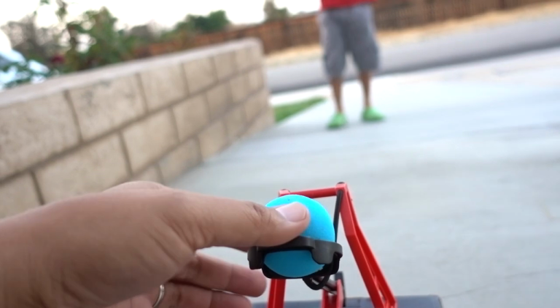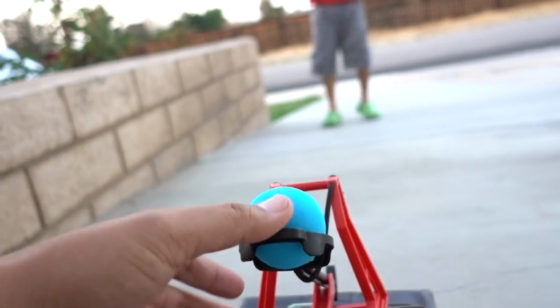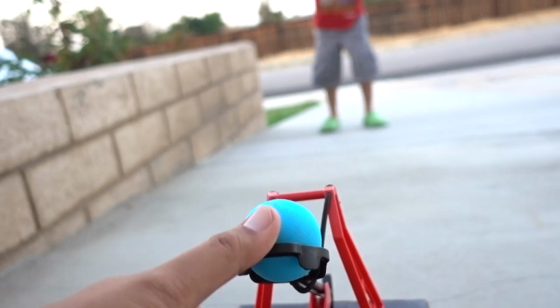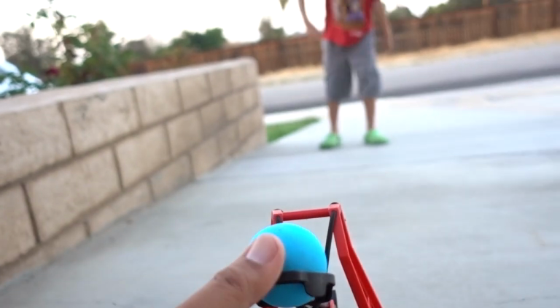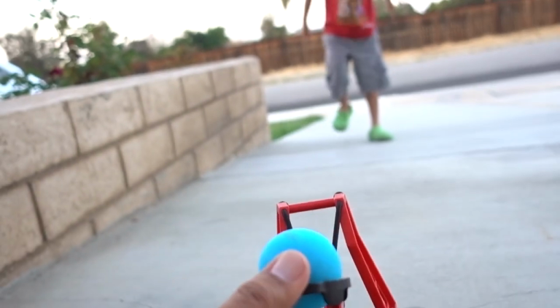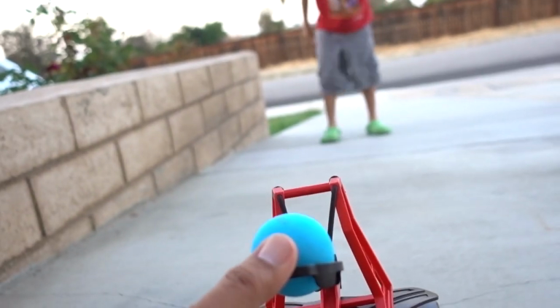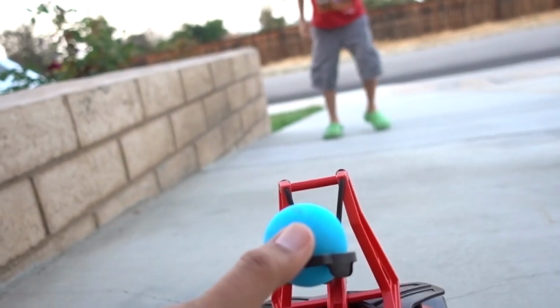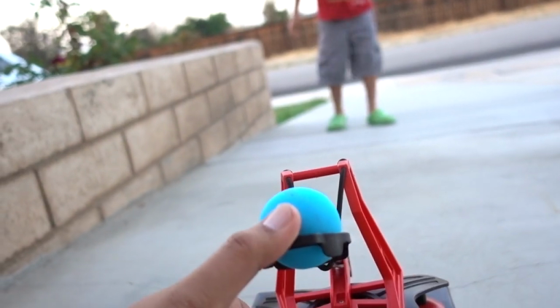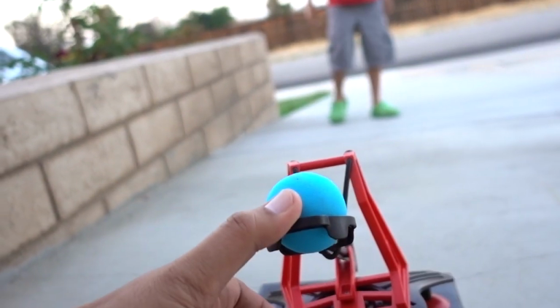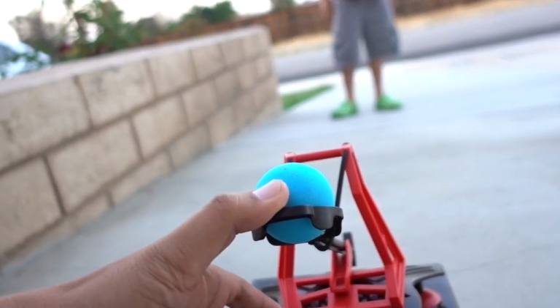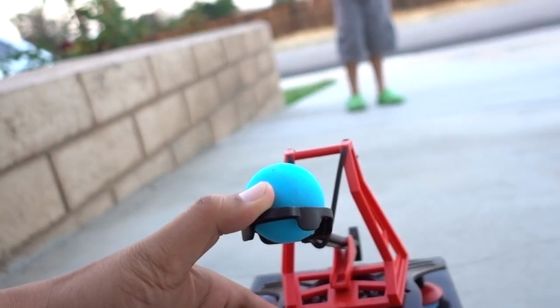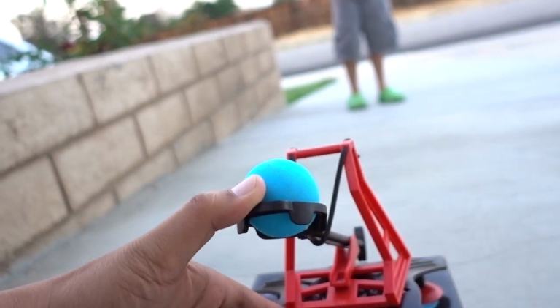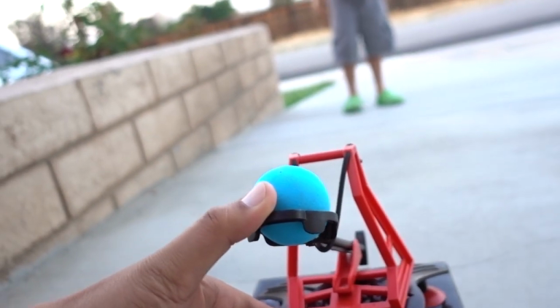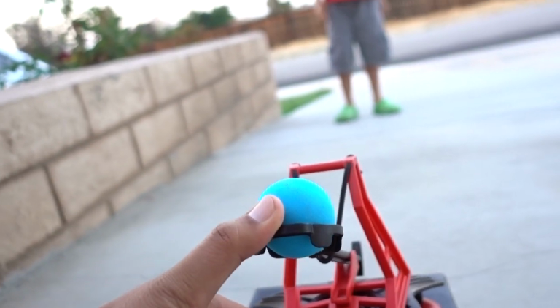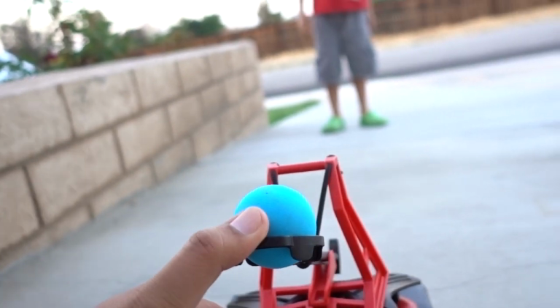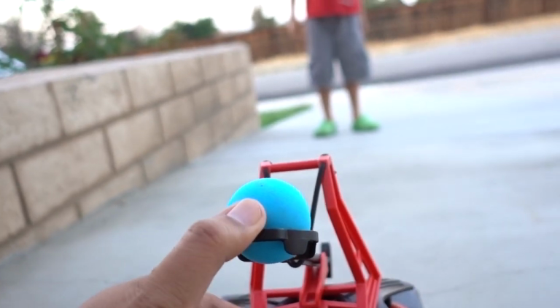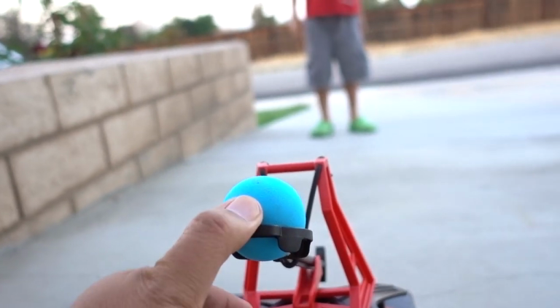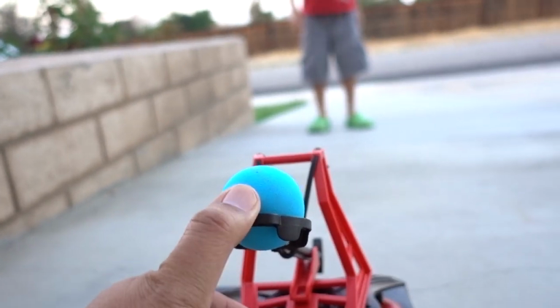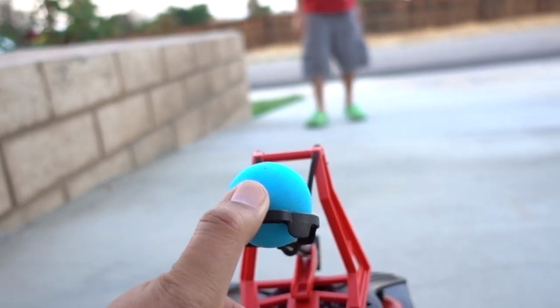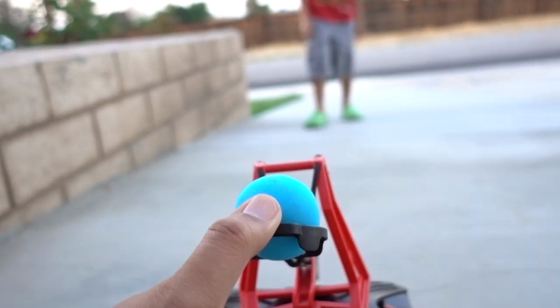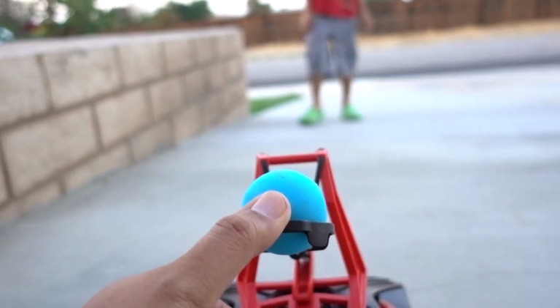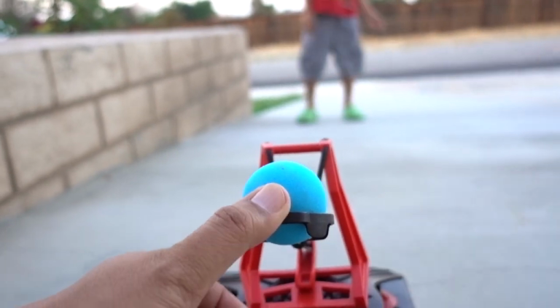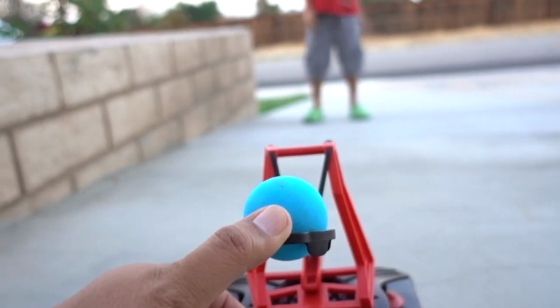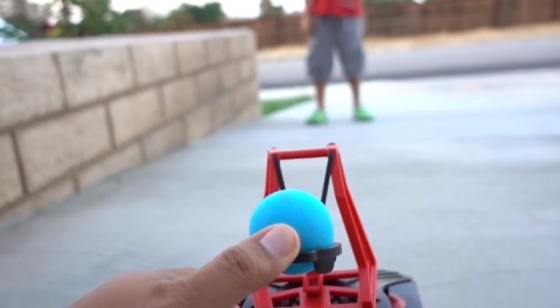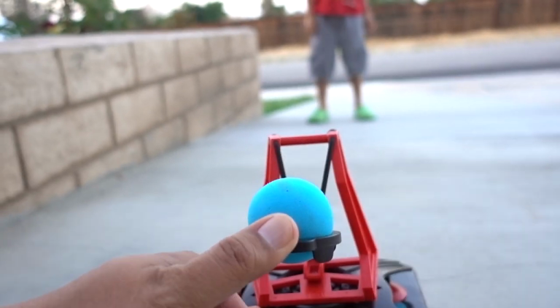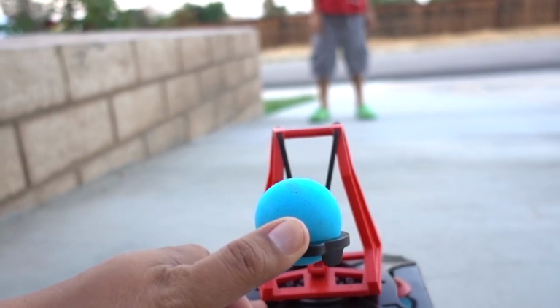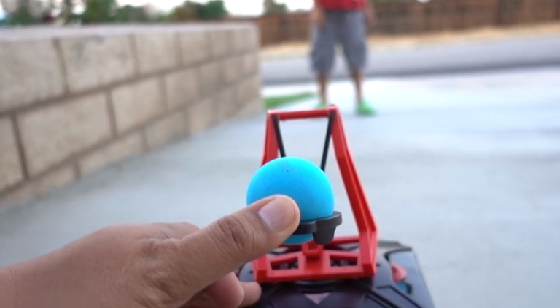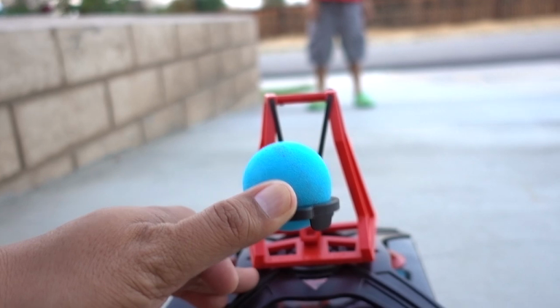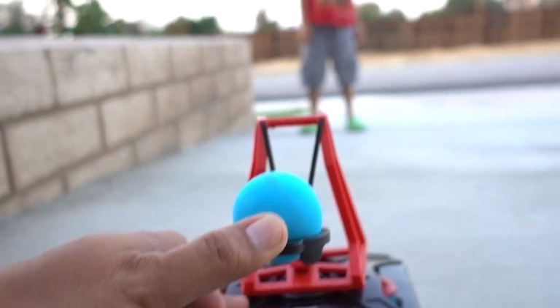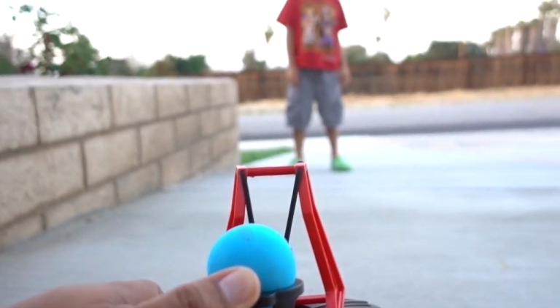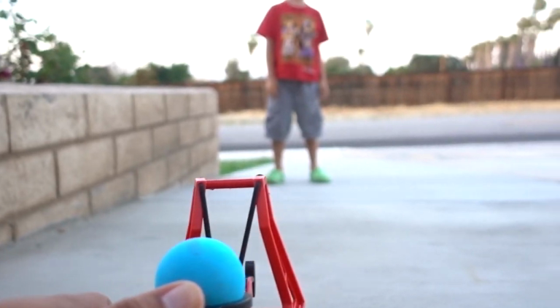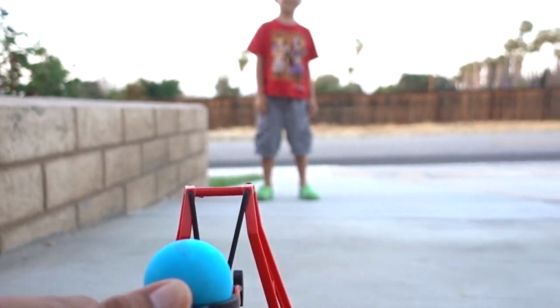I want to catch it. Okay, here you go. Go back a little bit. I'm going to shoot a little higher this time. Okay, ready? Here we go.